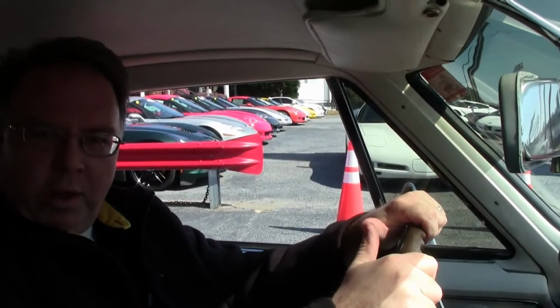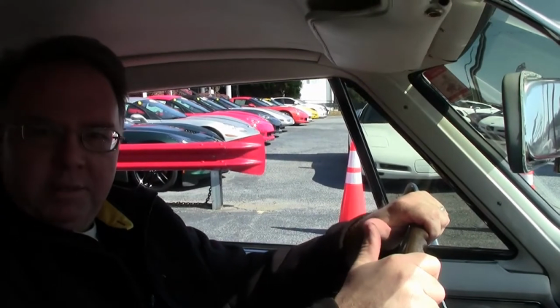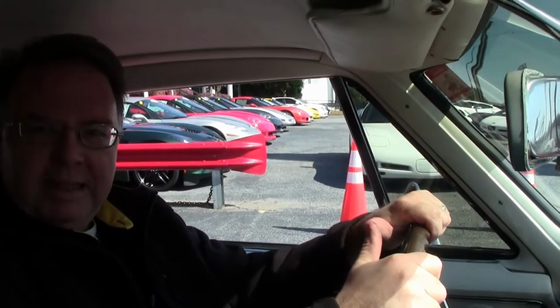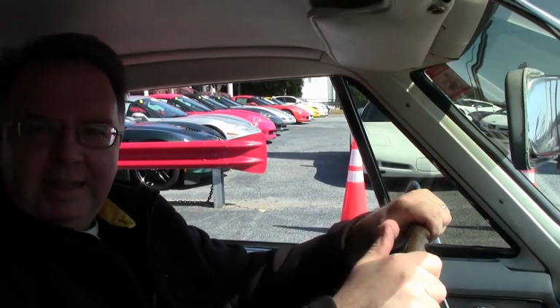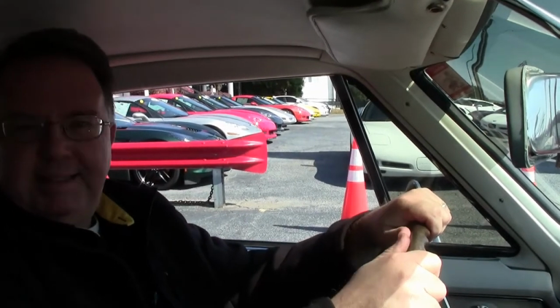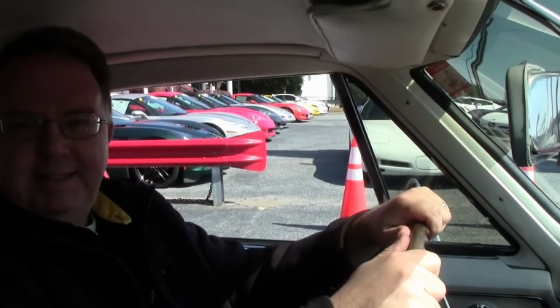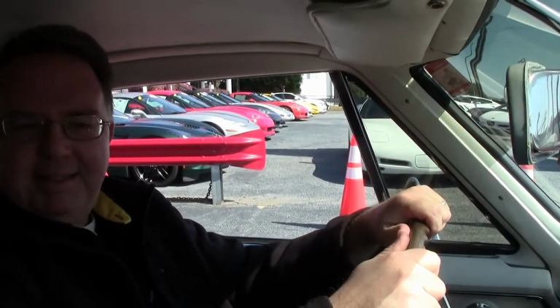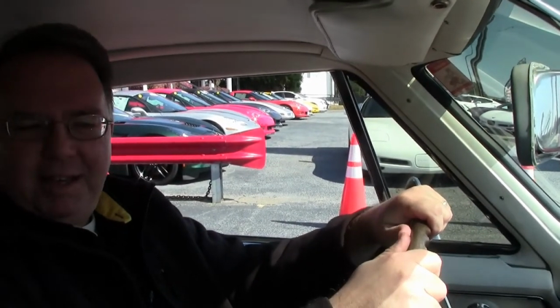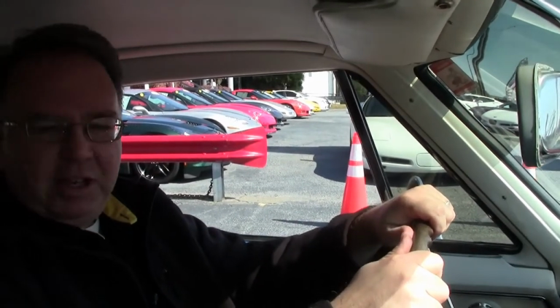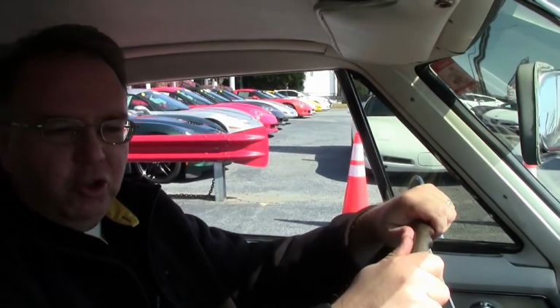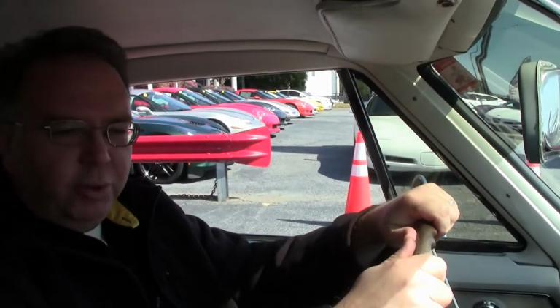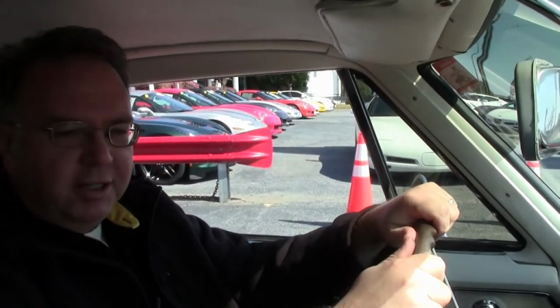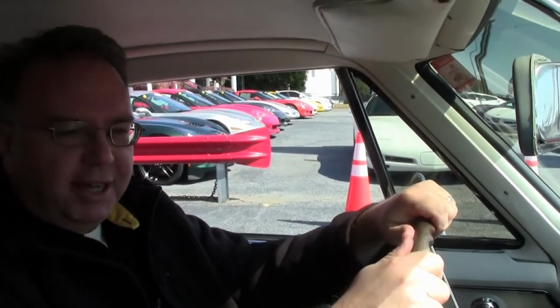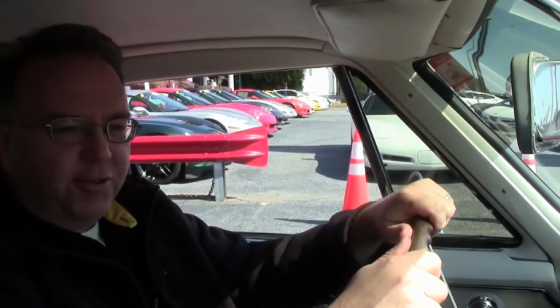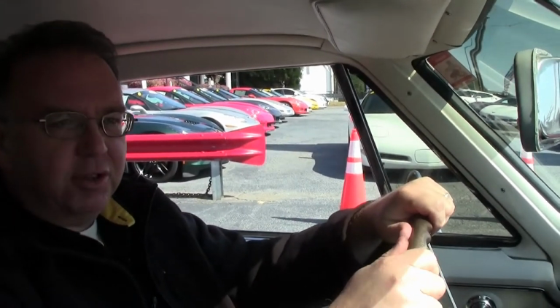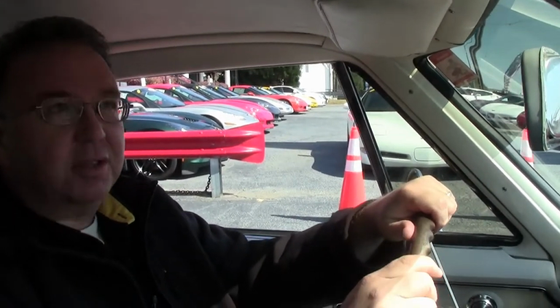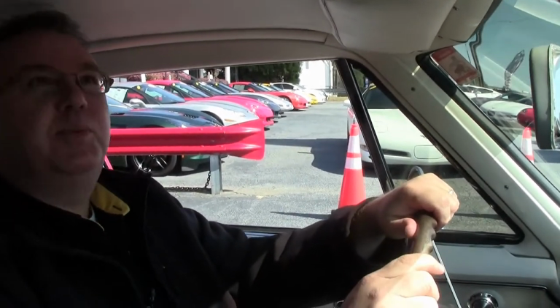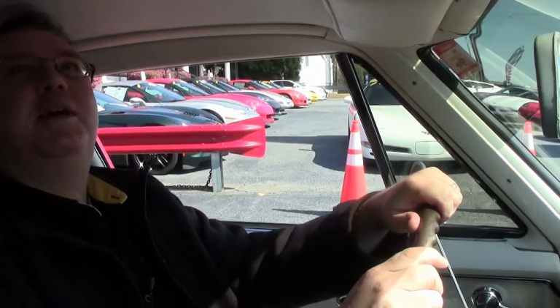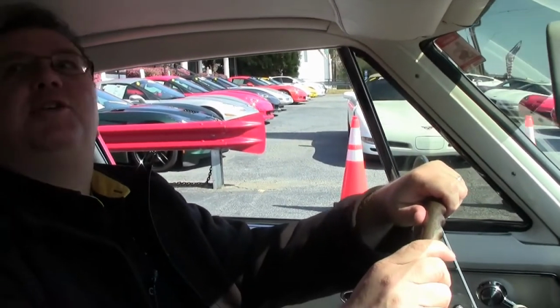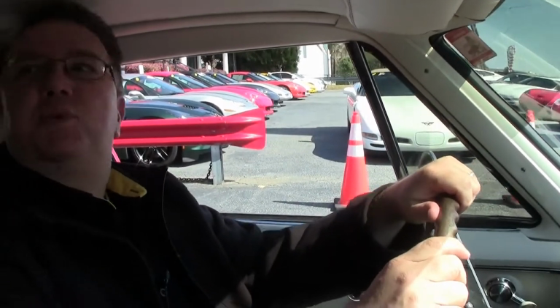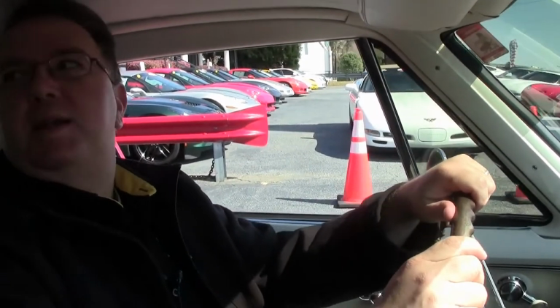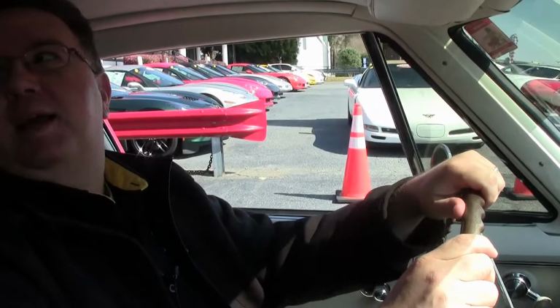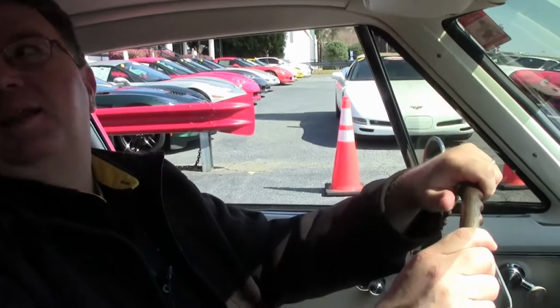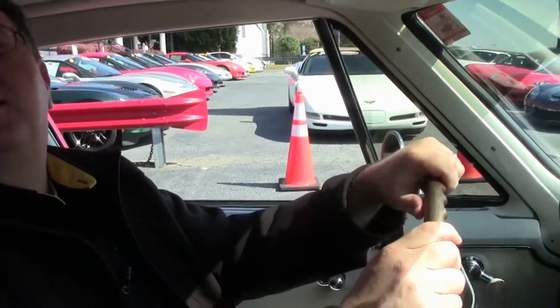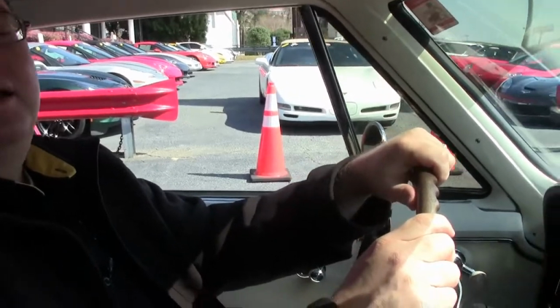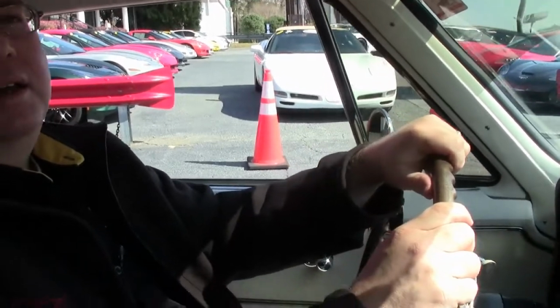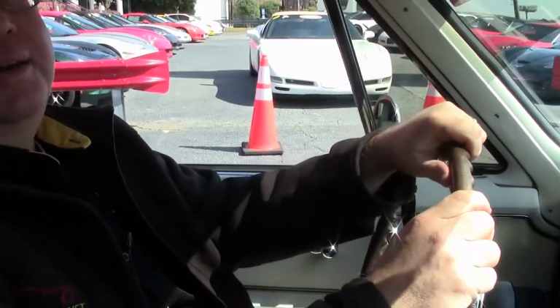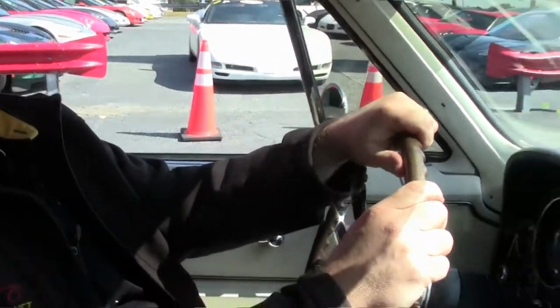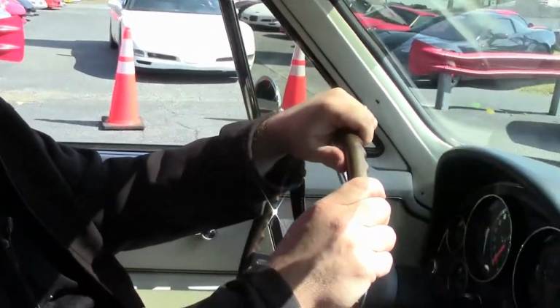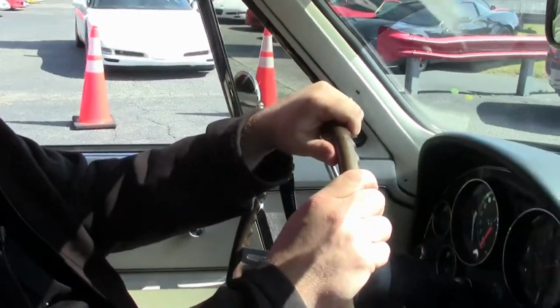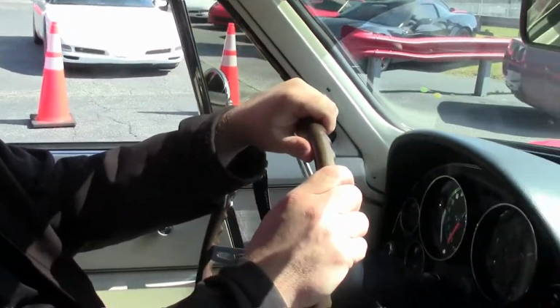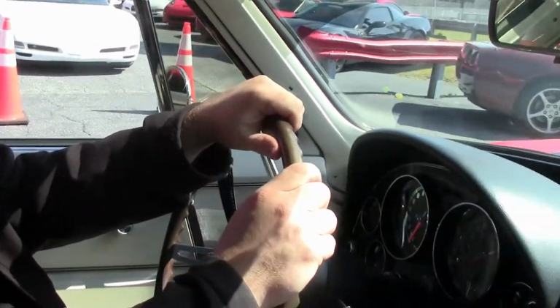Welcome to the 1967 Coupe. We're going to take her for a little spin — I just wanted to give everybody a good feel.